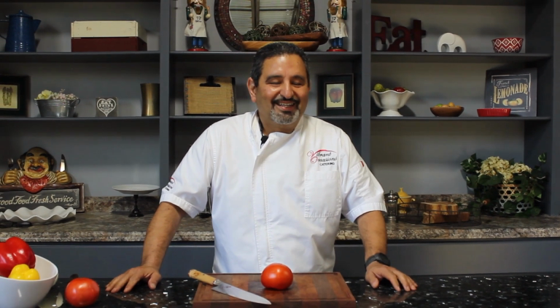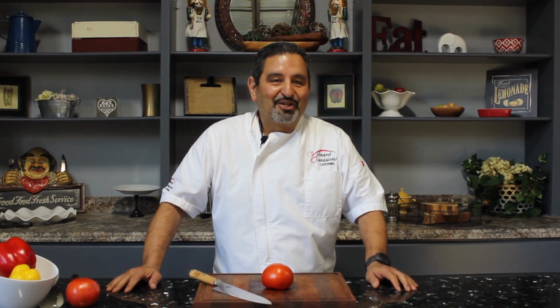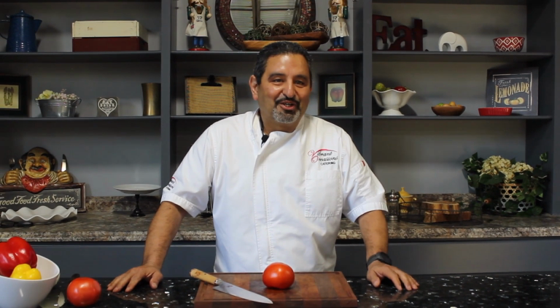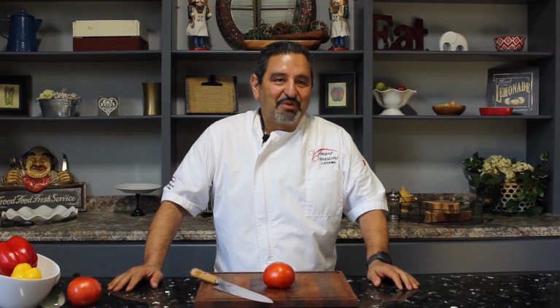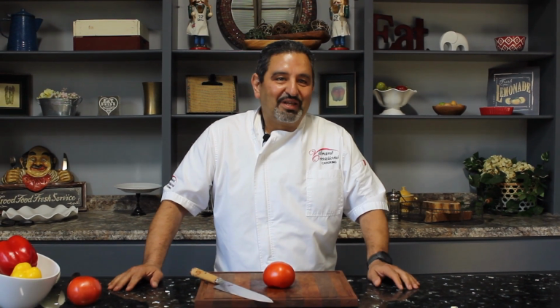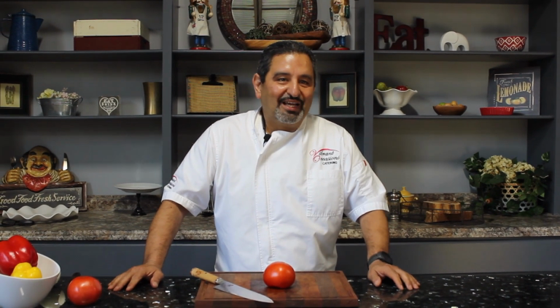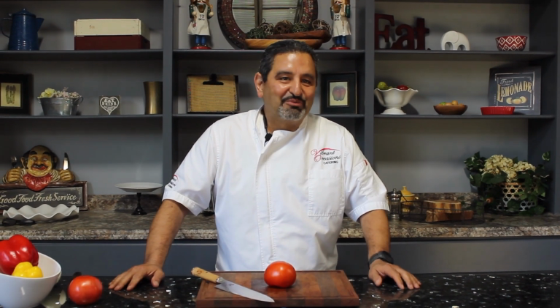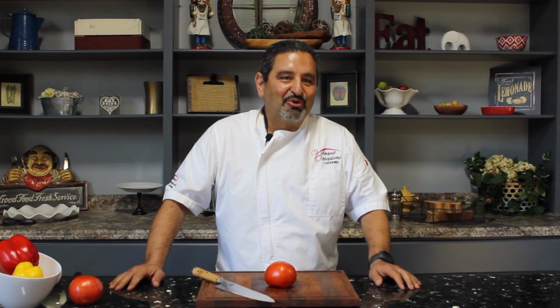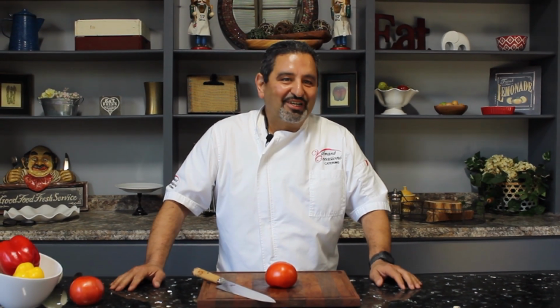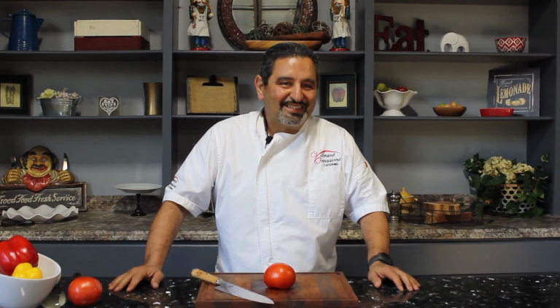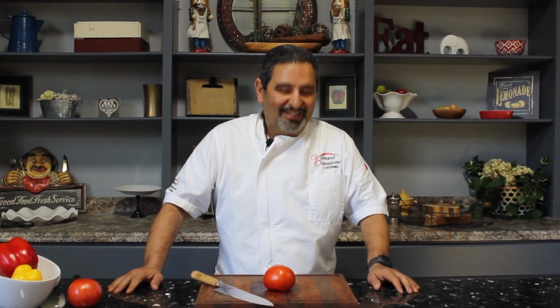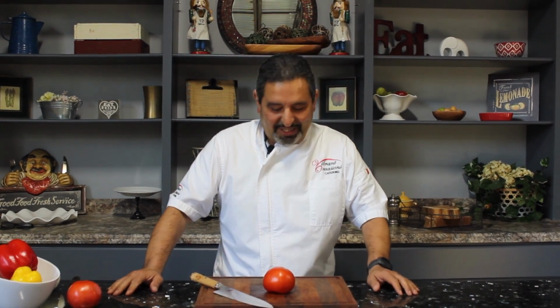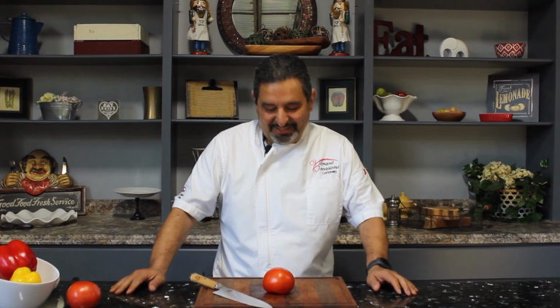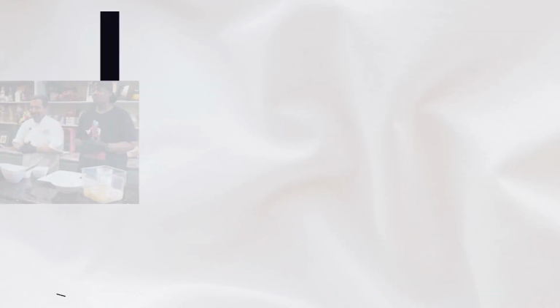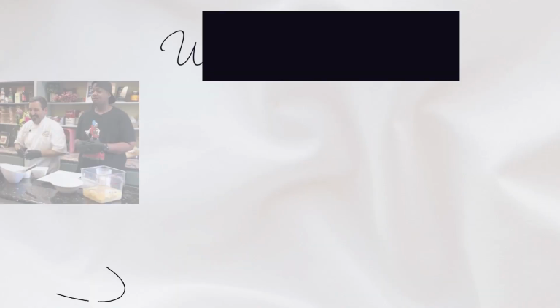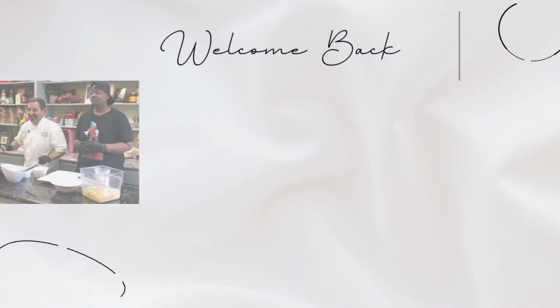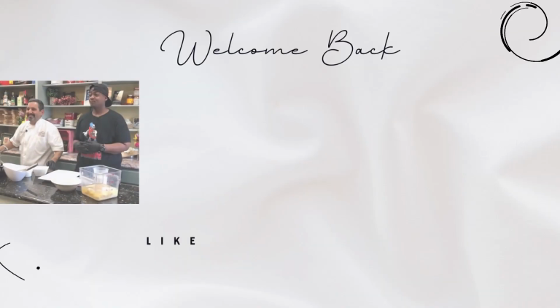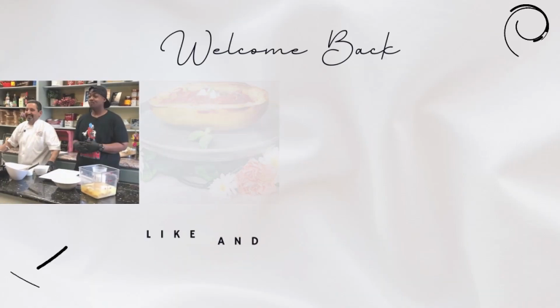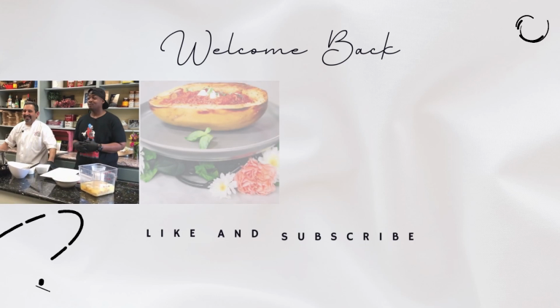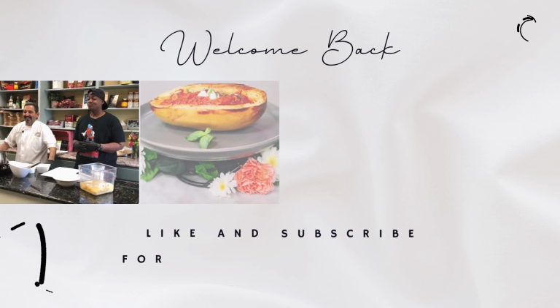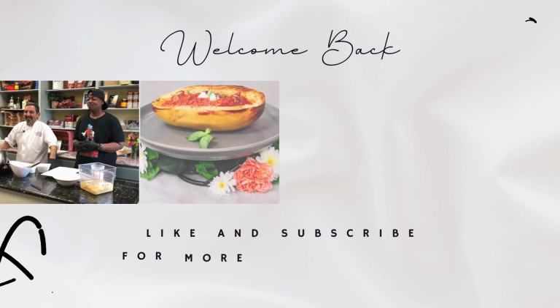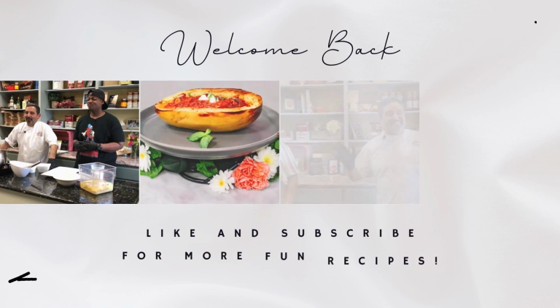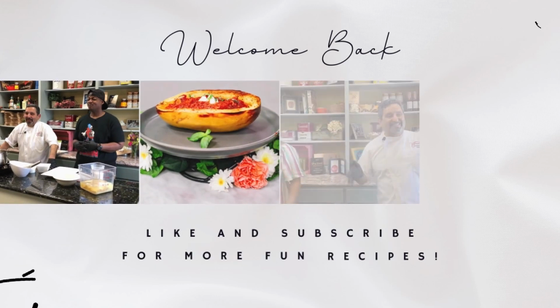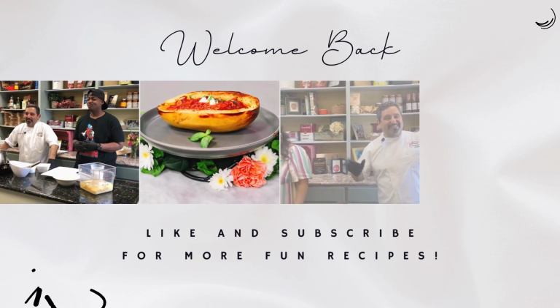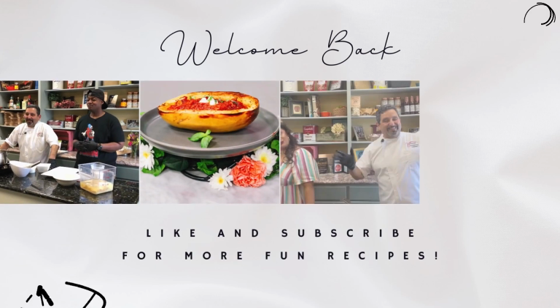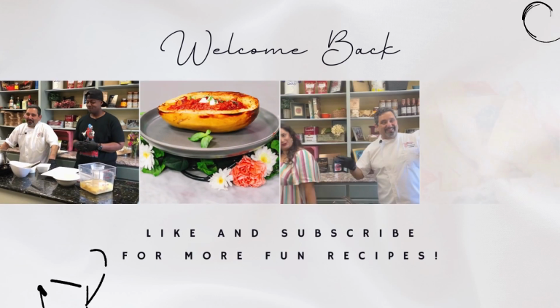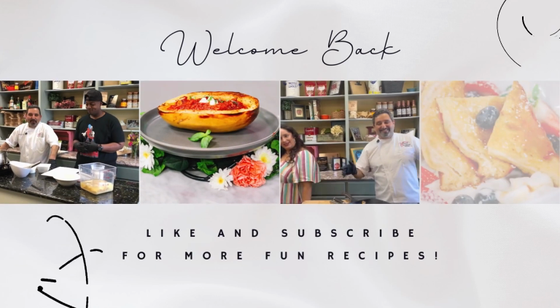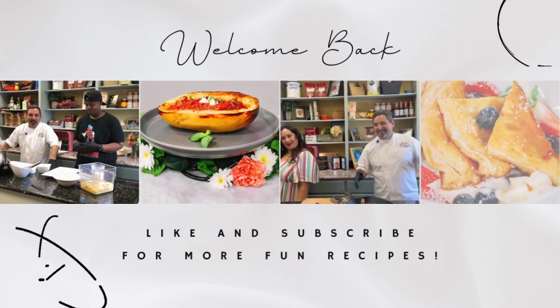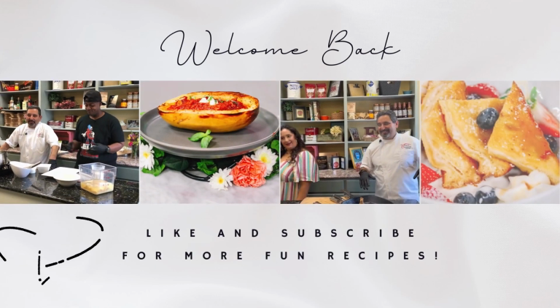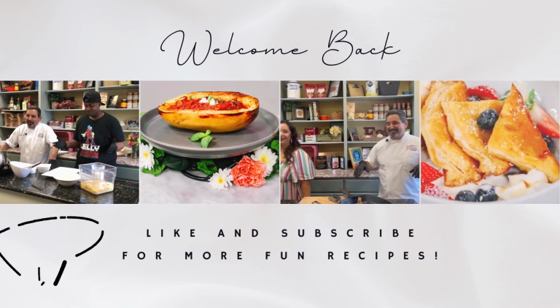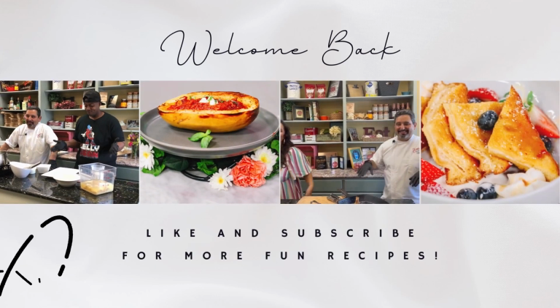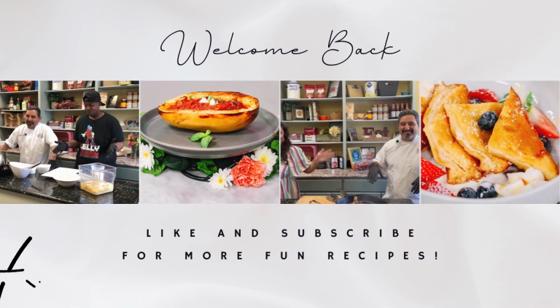Are you gonna make me laugh some more? Probably. Okay. Welcome back to Cooking with the Cricks.